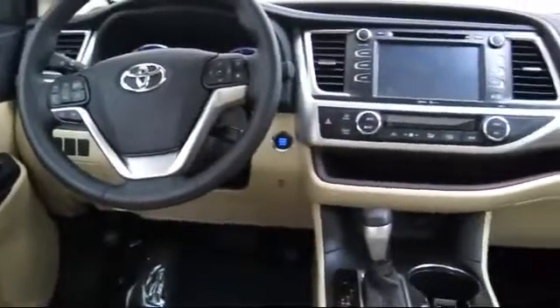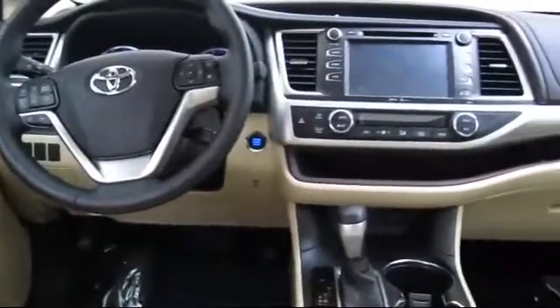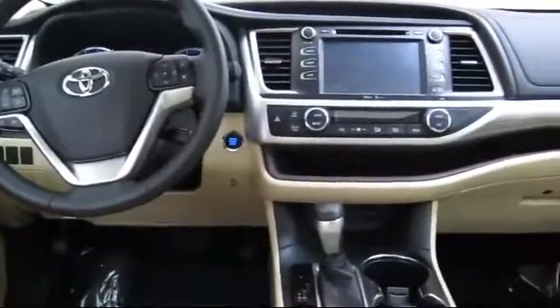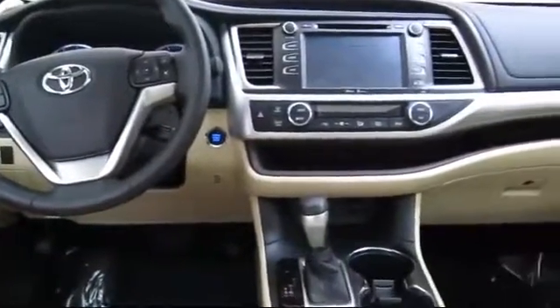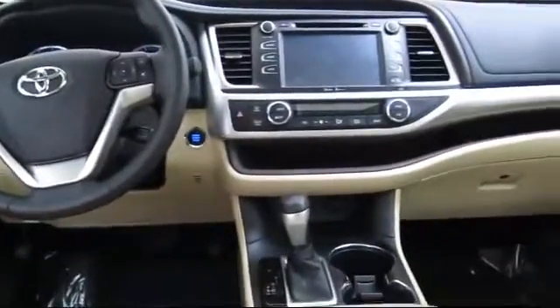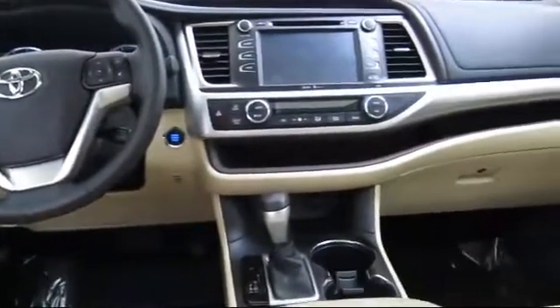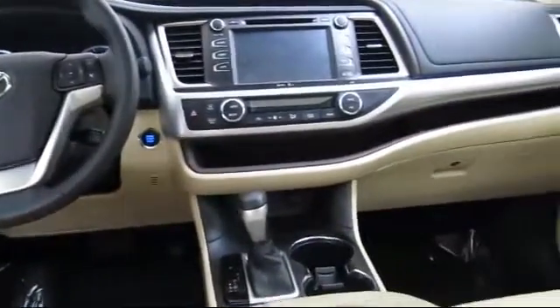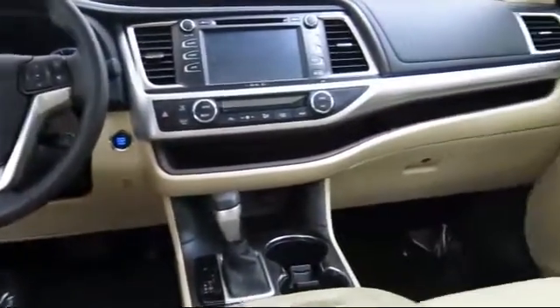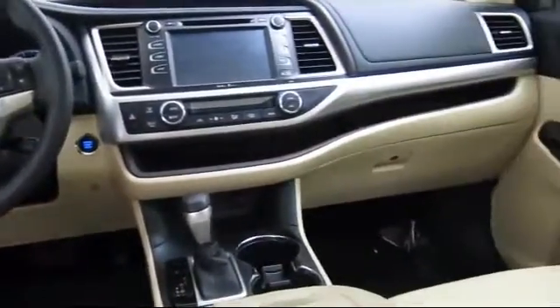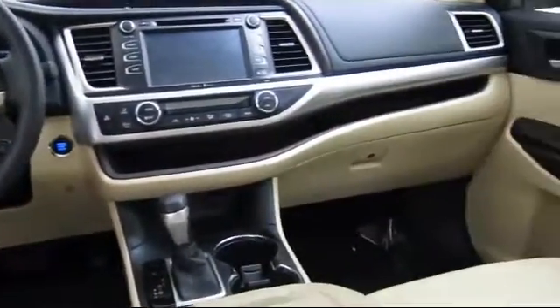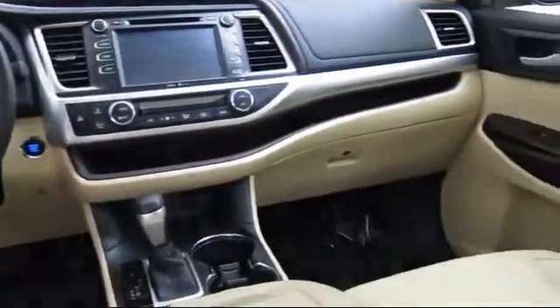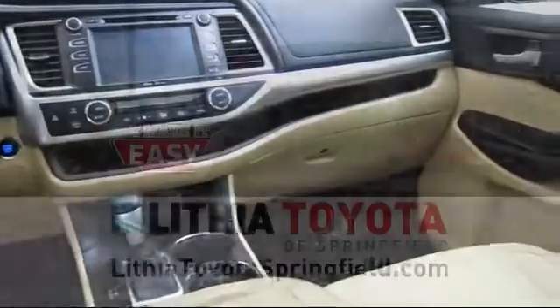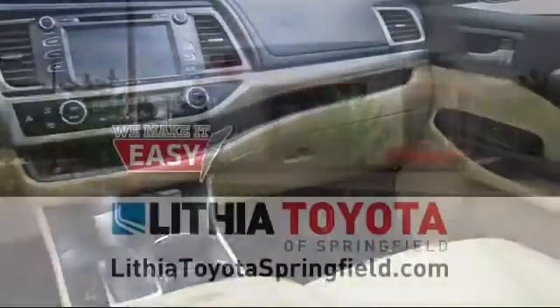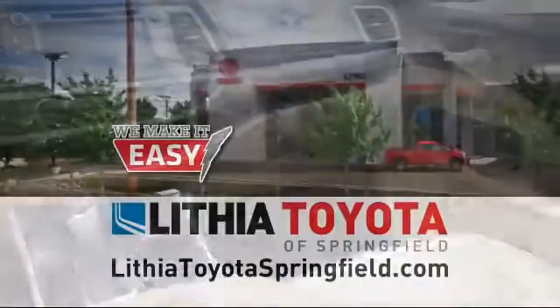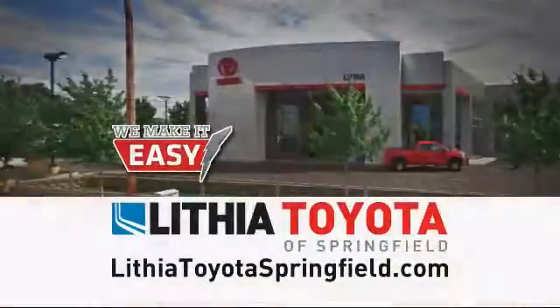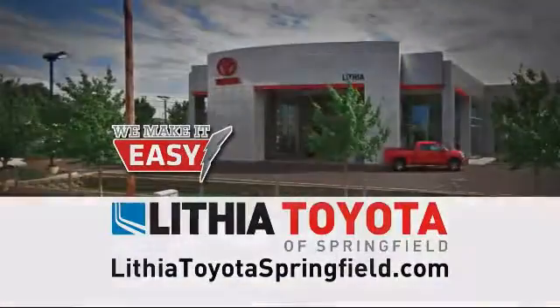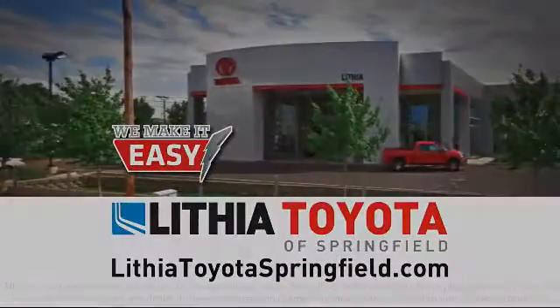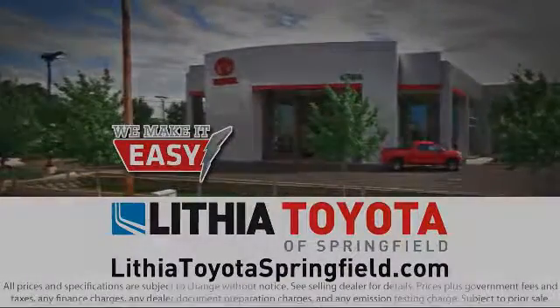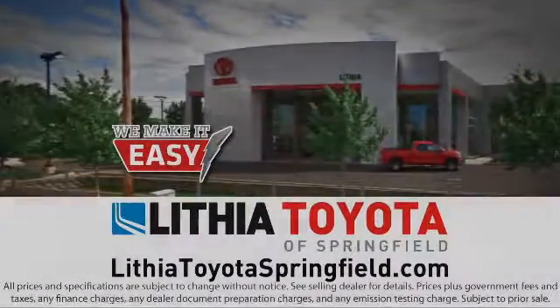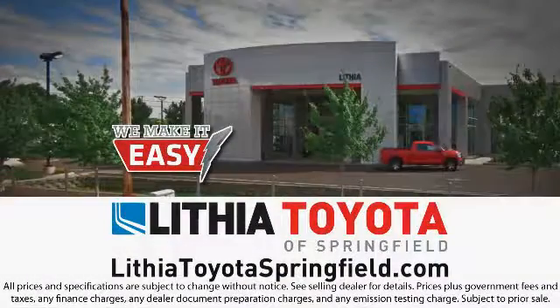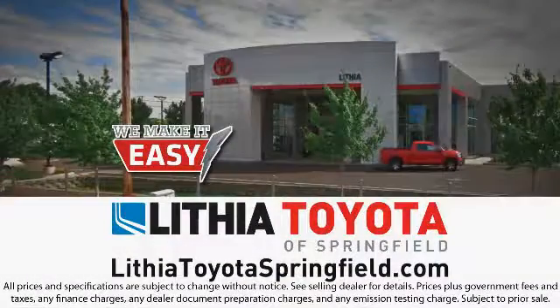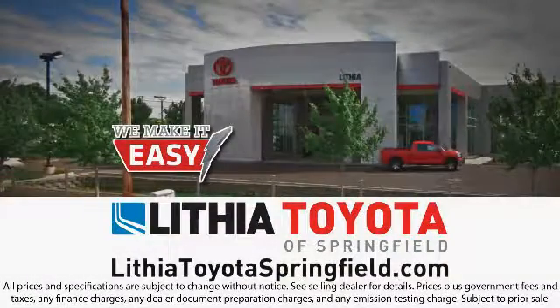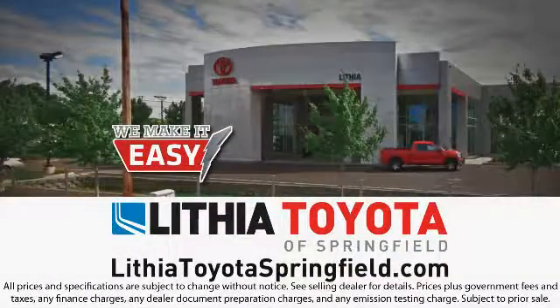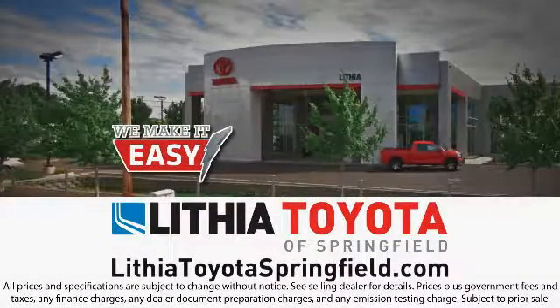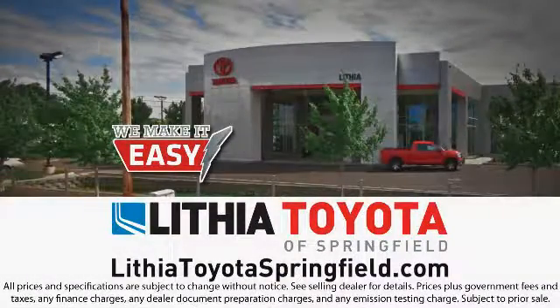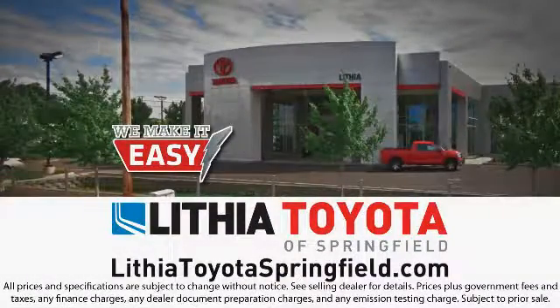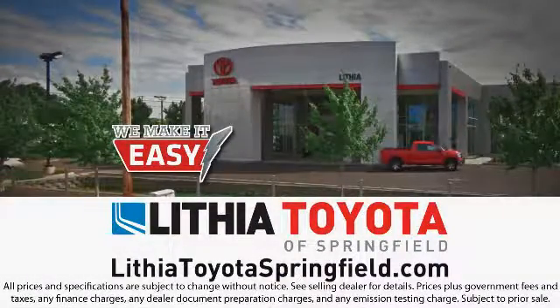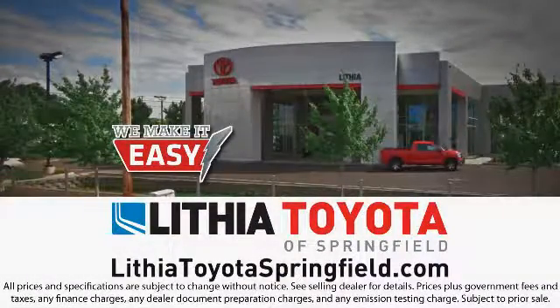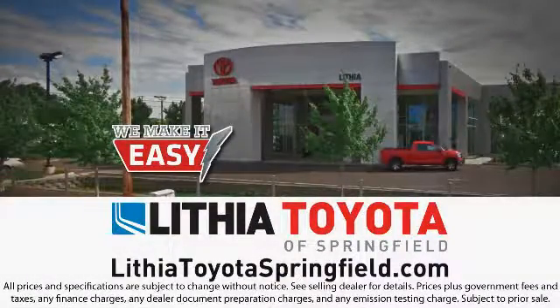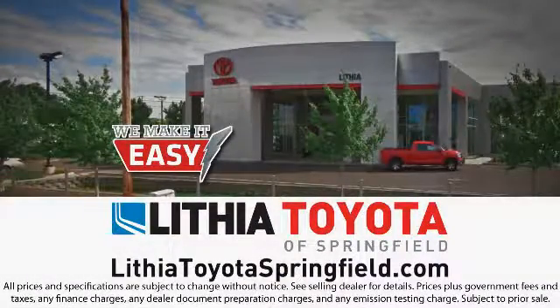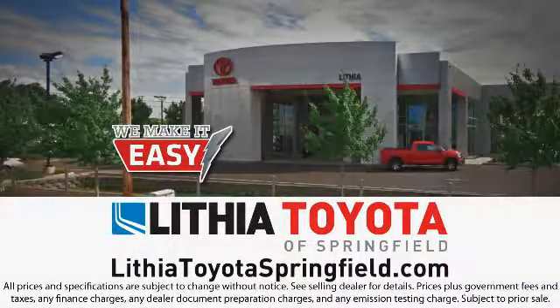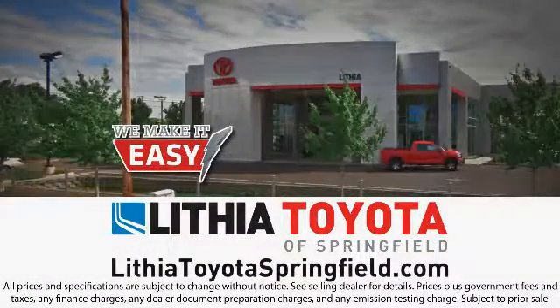Come visit us at 163 South 9th Street at A Street in downtown Springfield, and remember, easy begins with us.